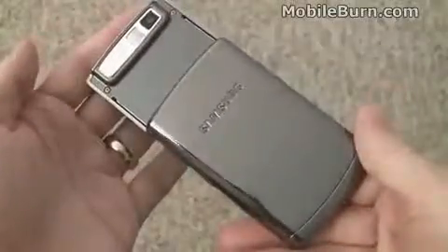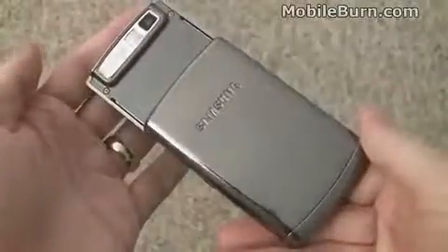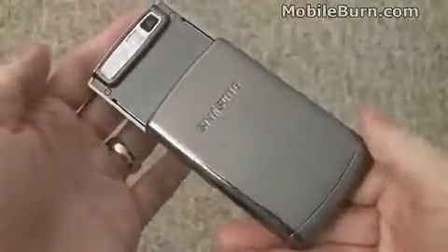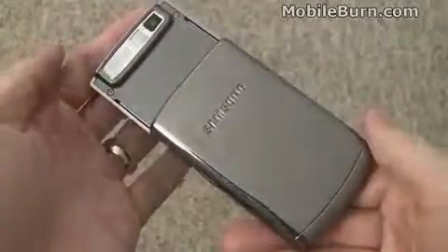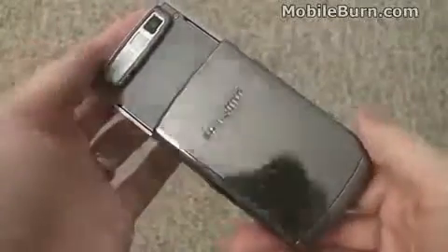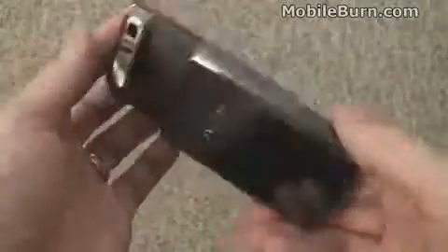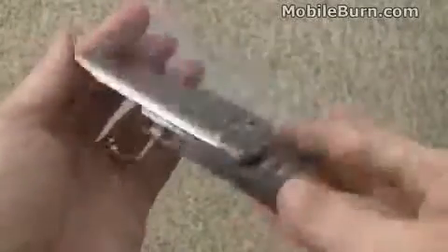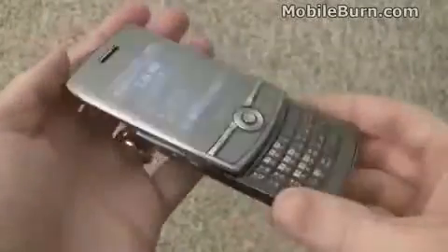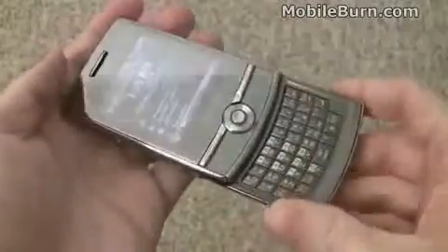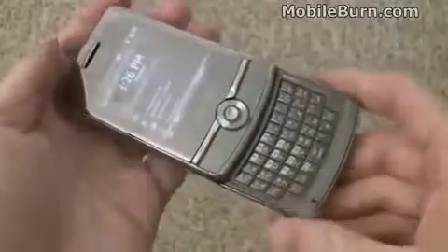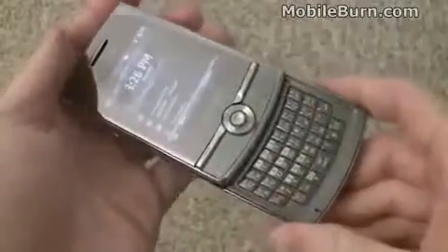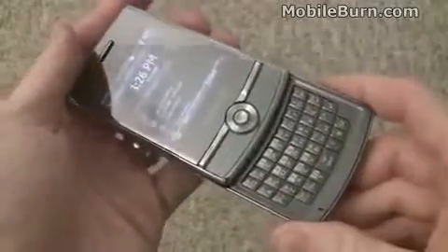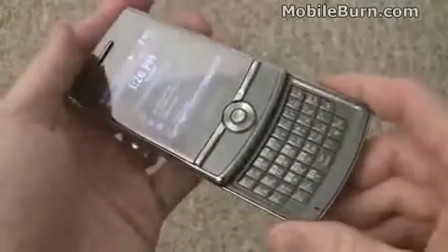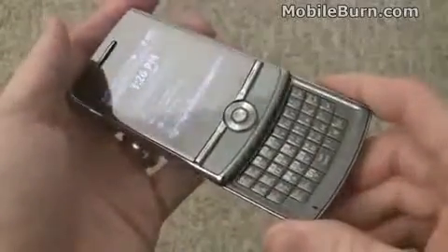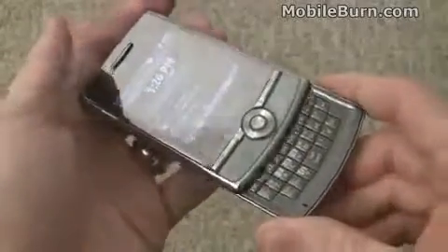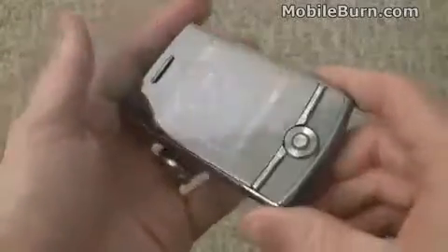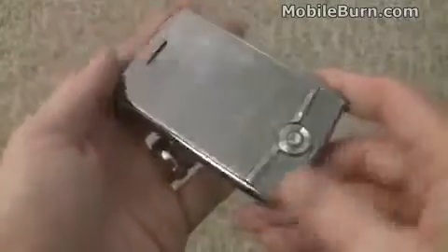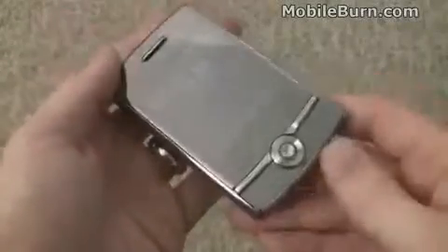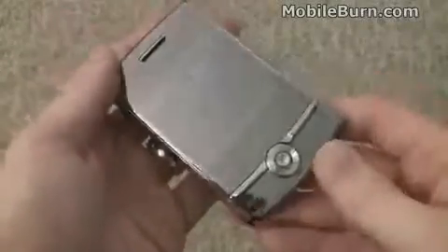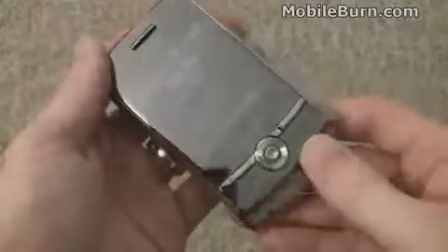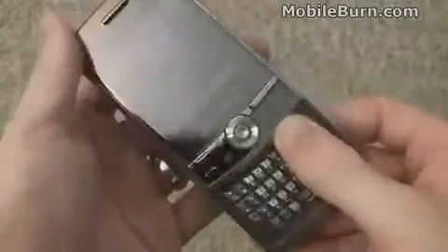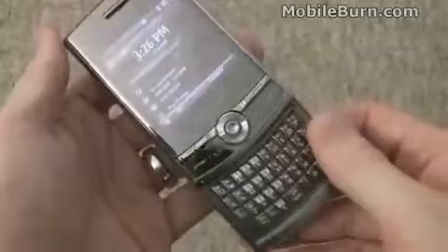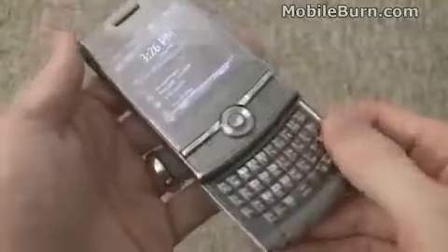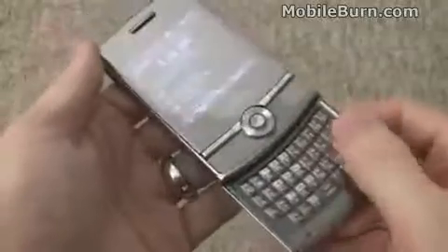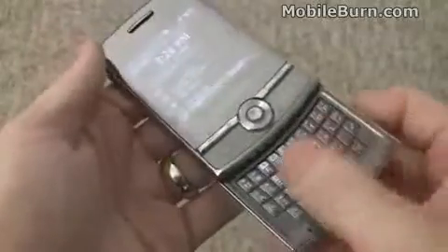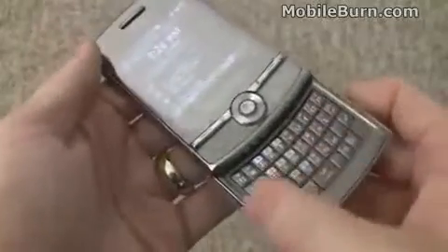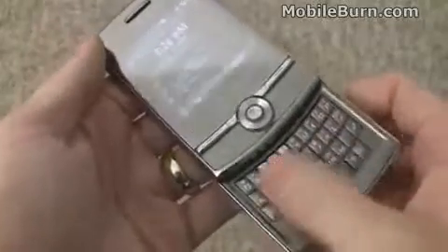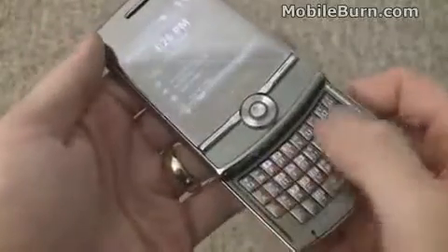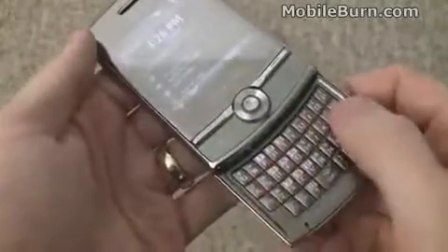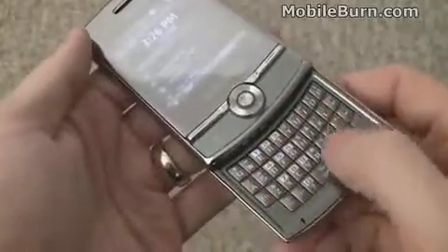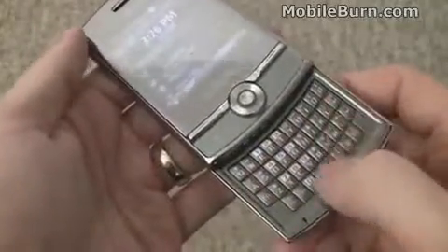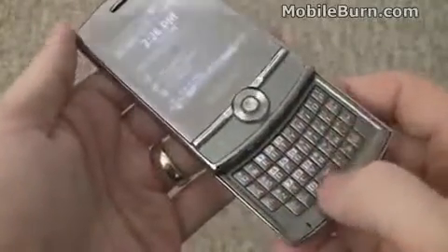You can see it has a slider design, just like the original, but it still maintains the full QWERTY keyboard.